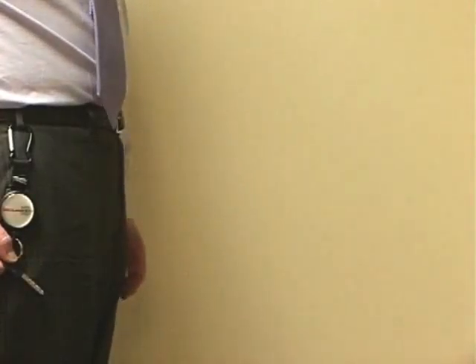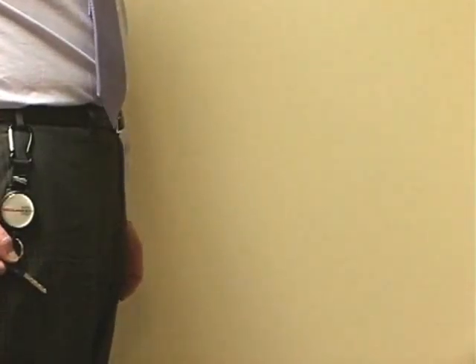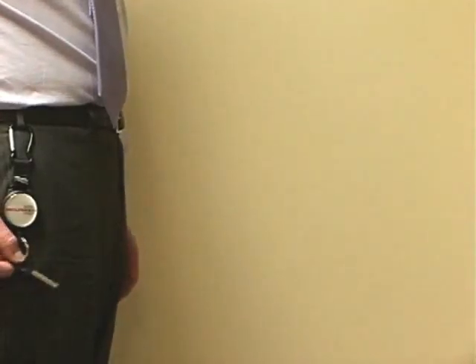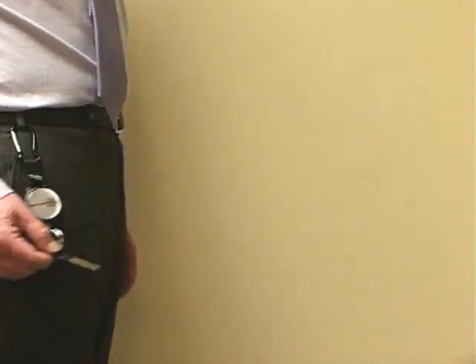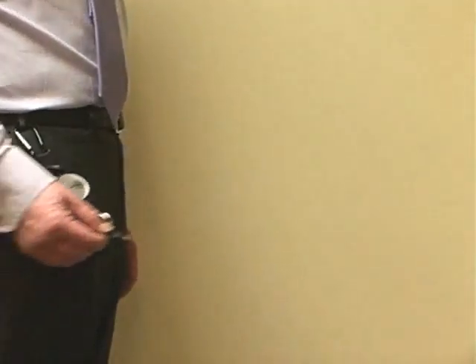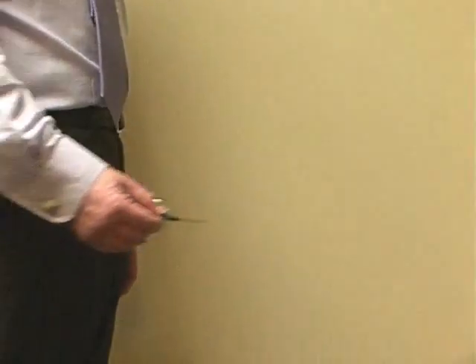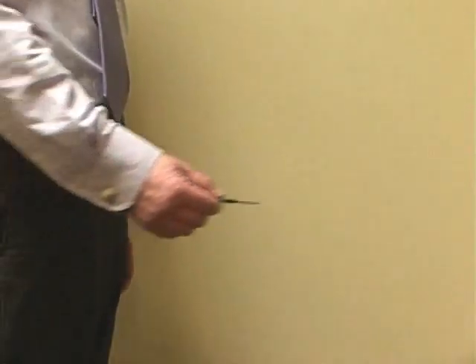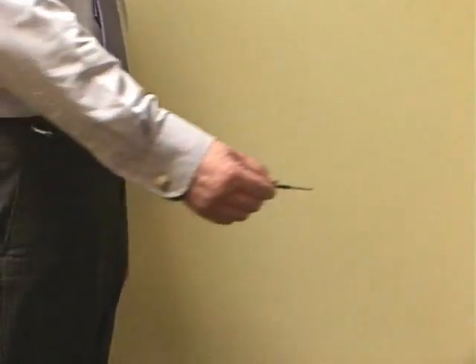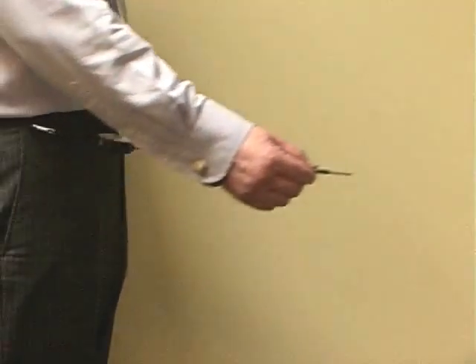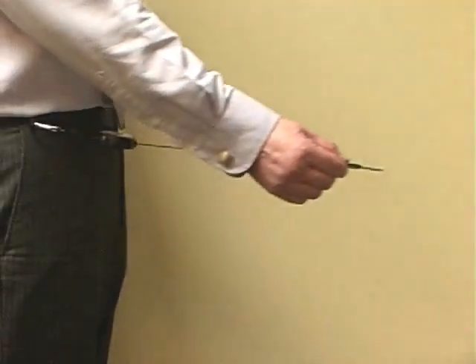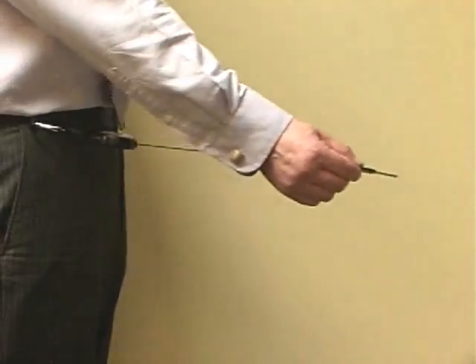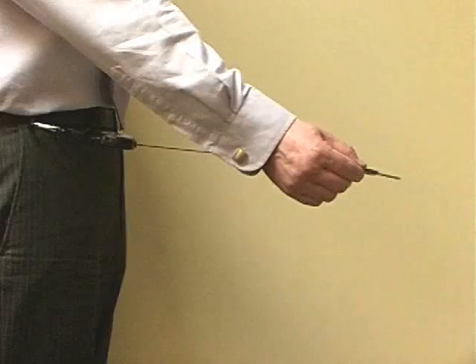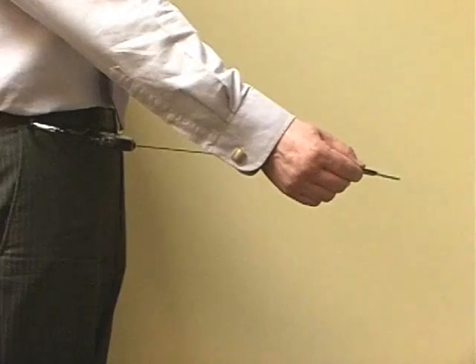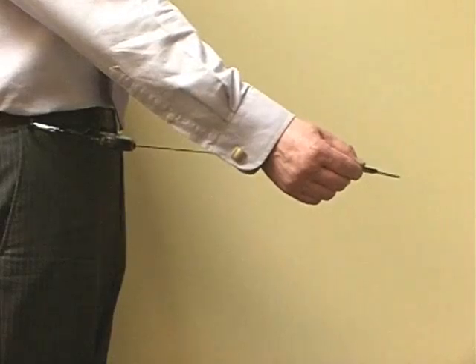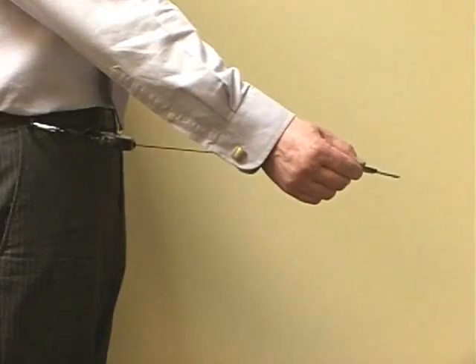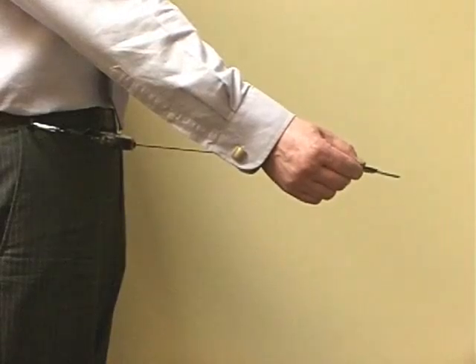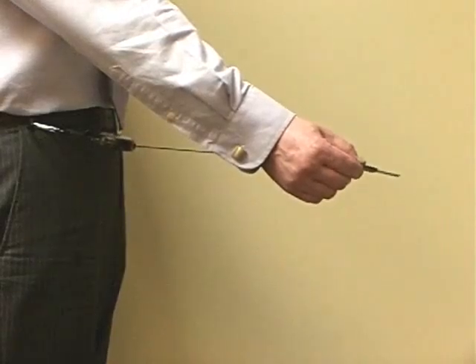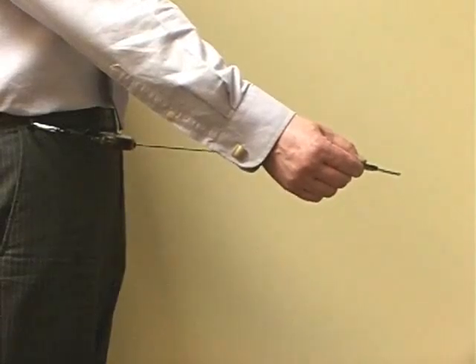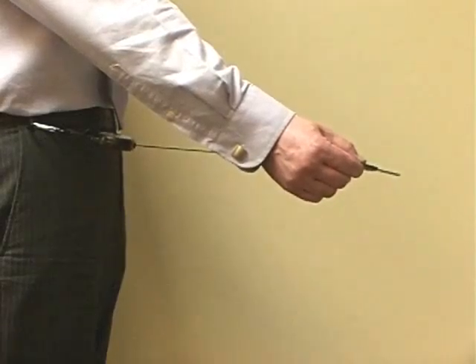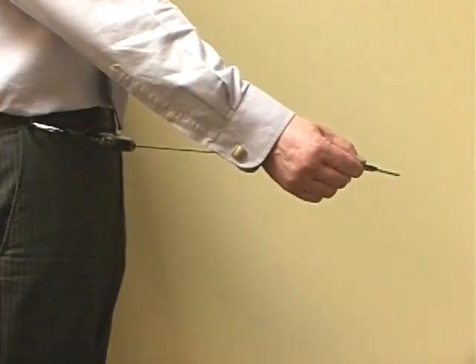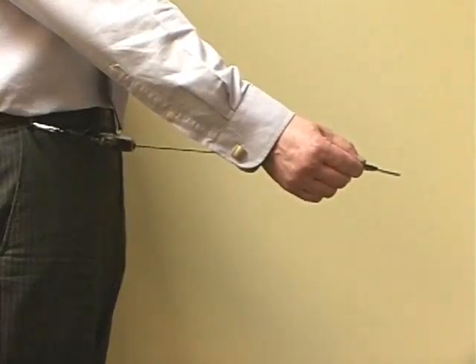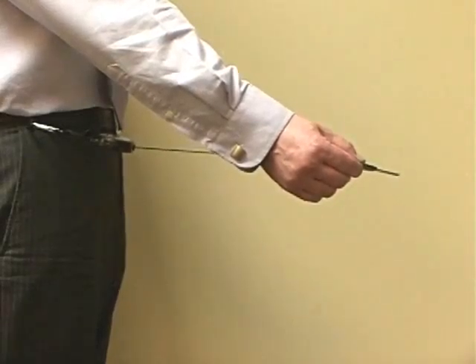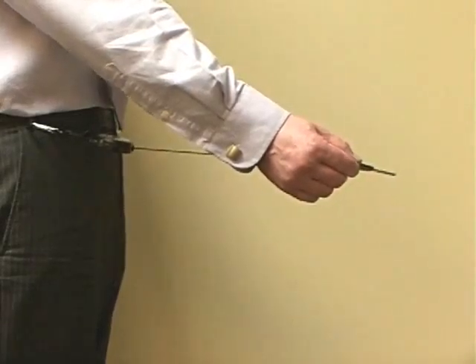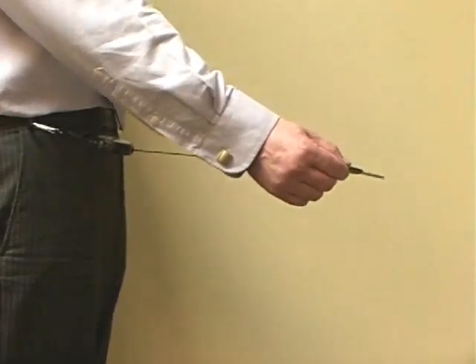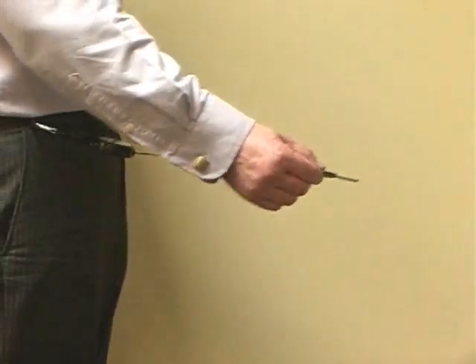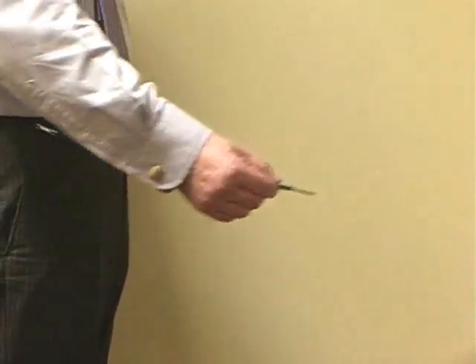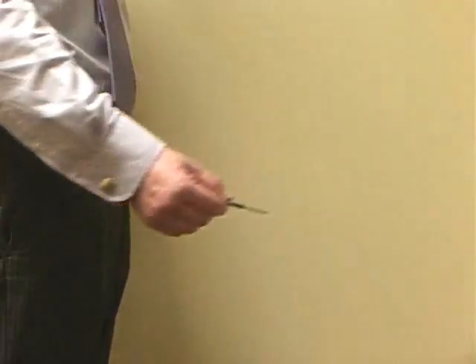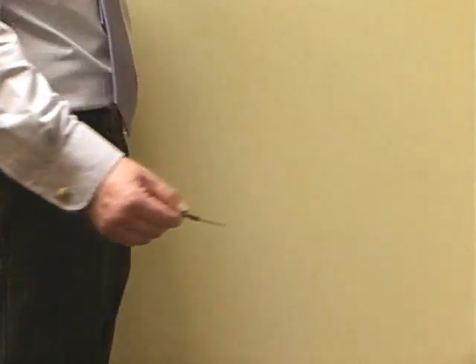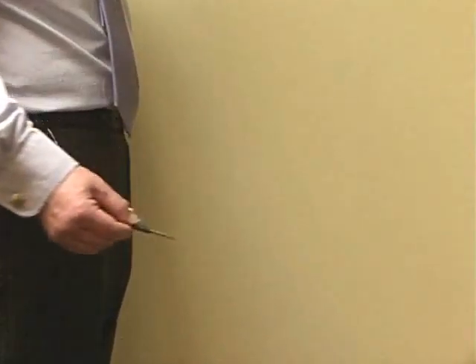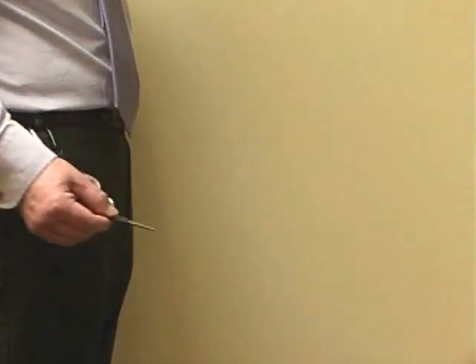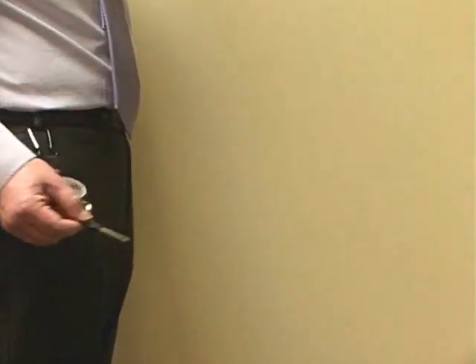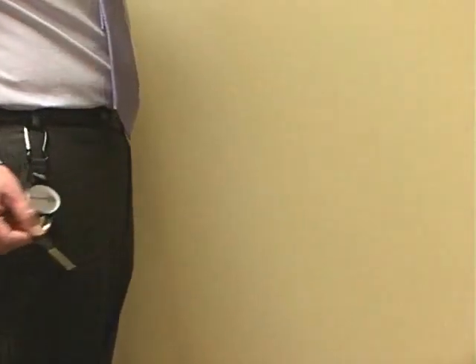This self-retracting key reel allows keys to be used at arm's length, and then returns them smoothly after use.